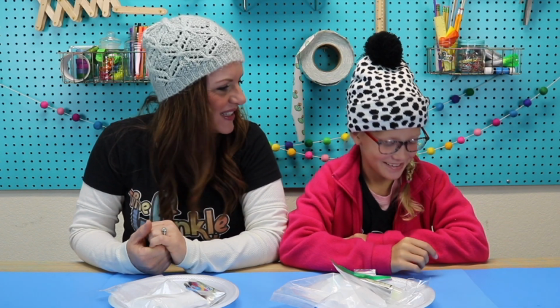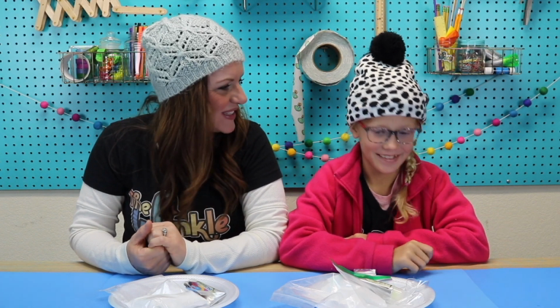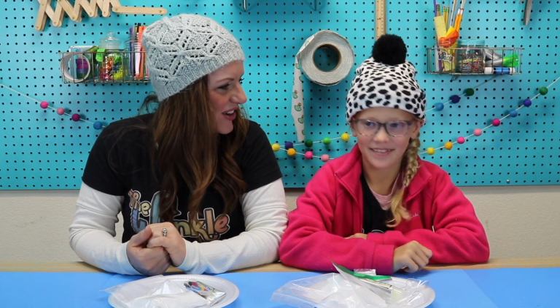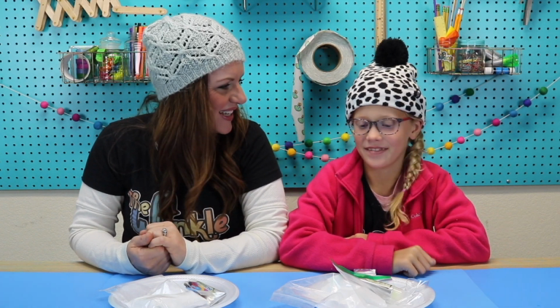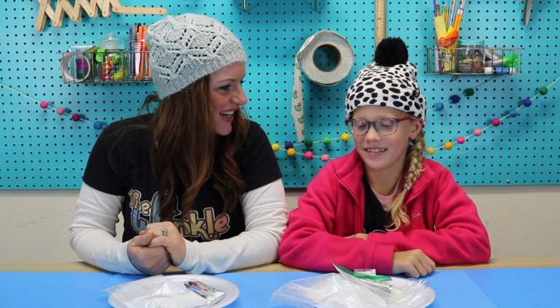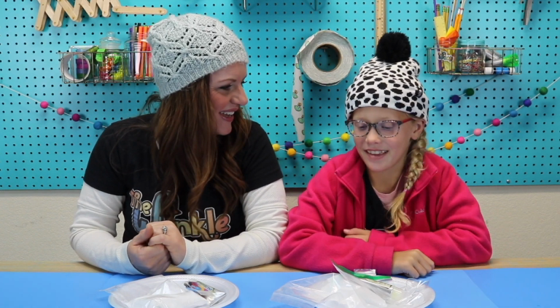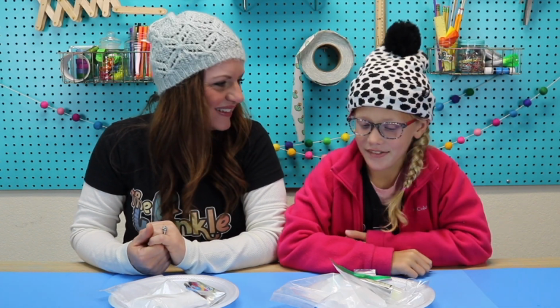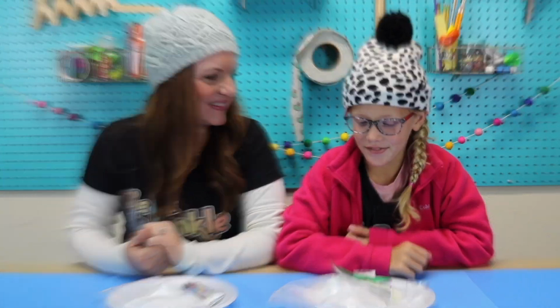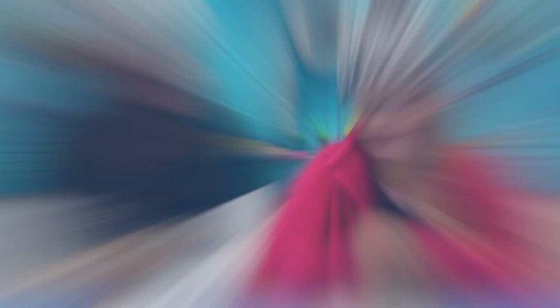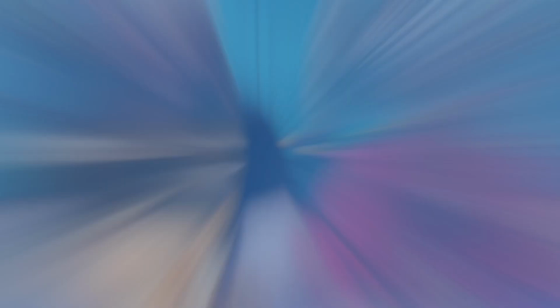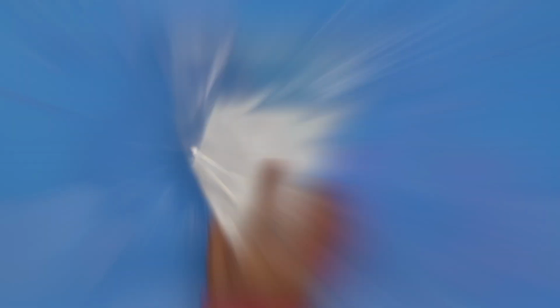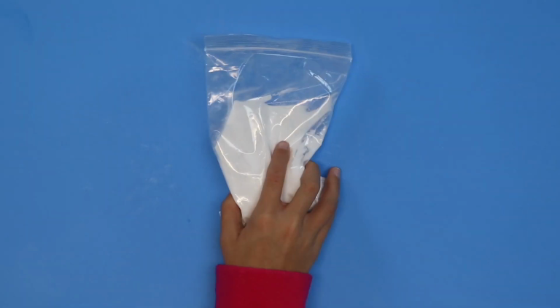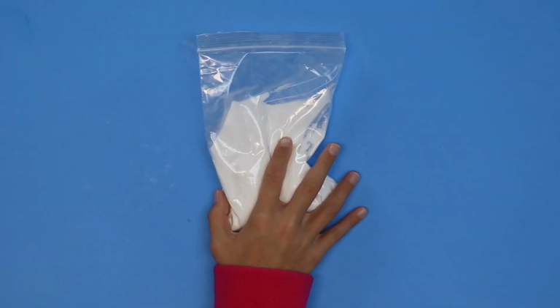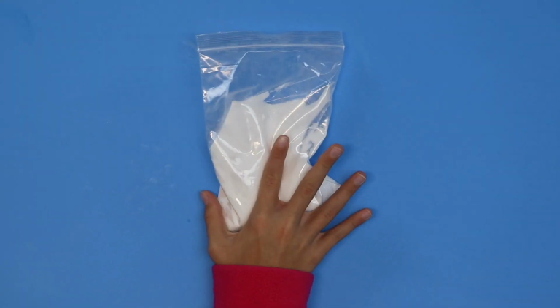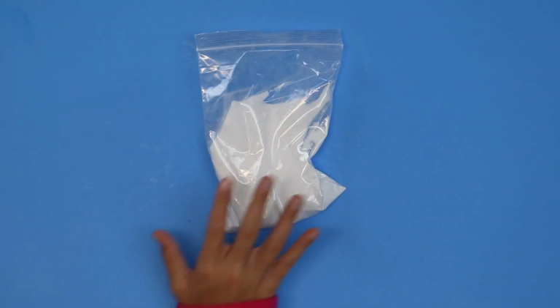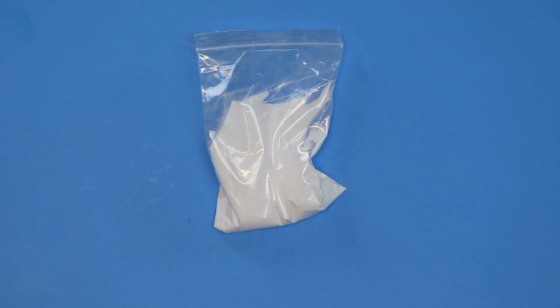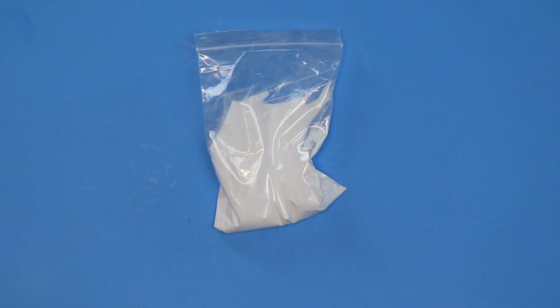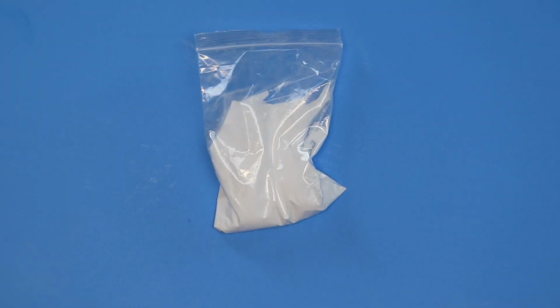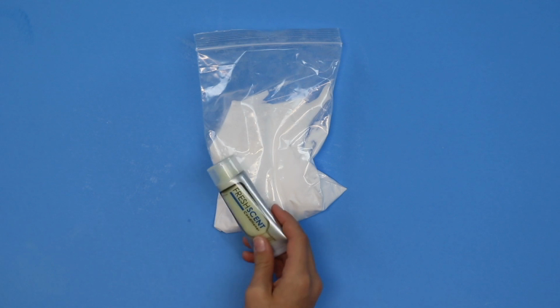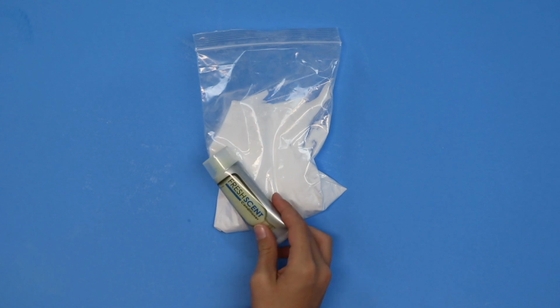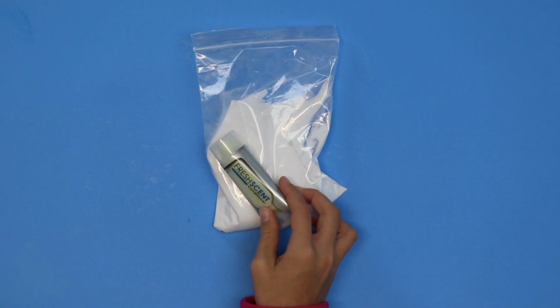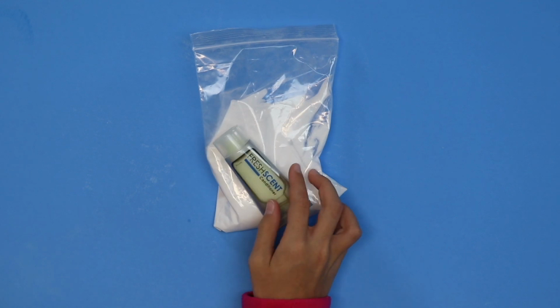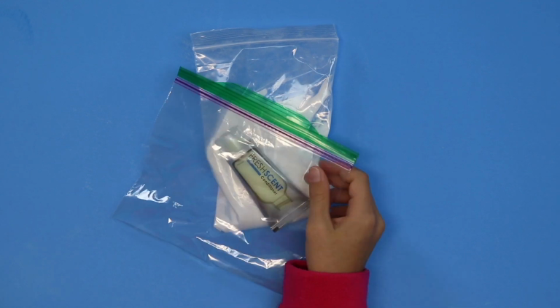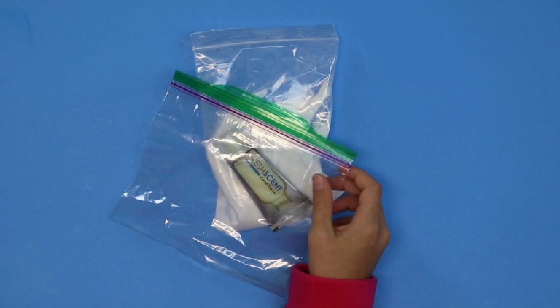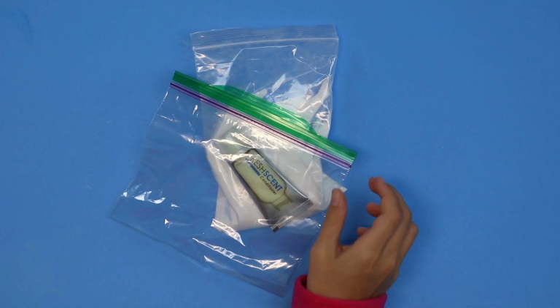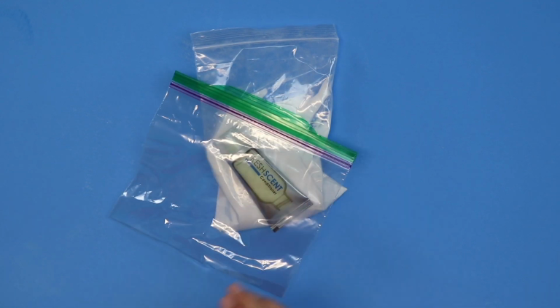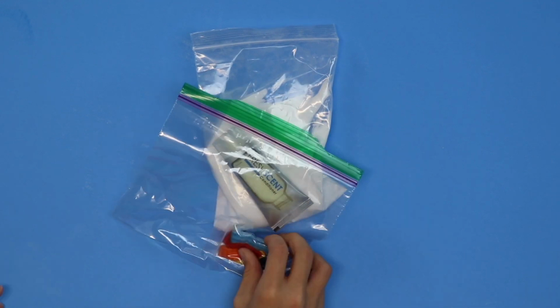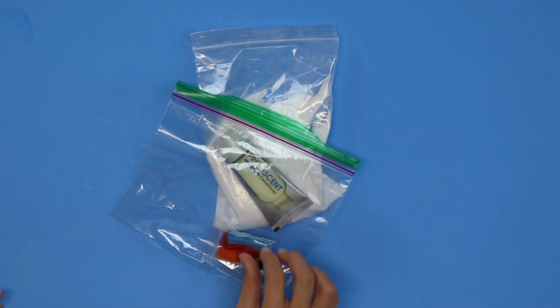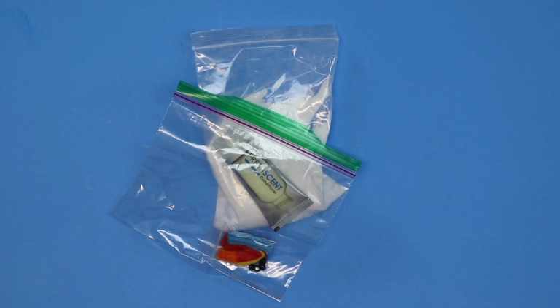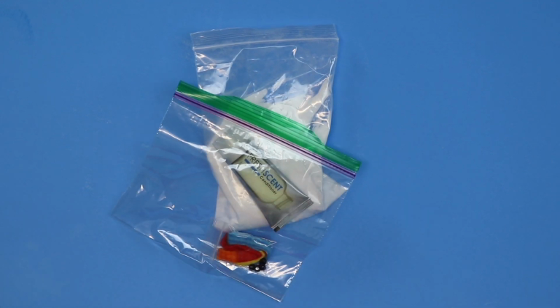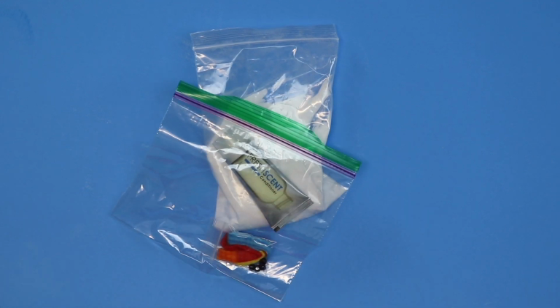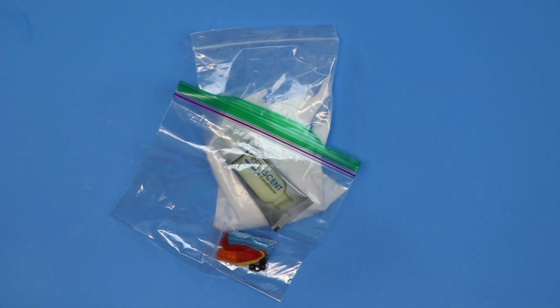Let's see what's in our kit today: some baking soda, conditioner, a bag, and some details.